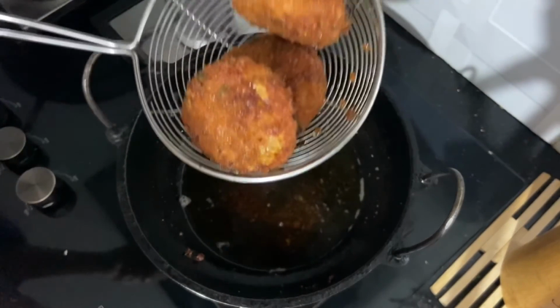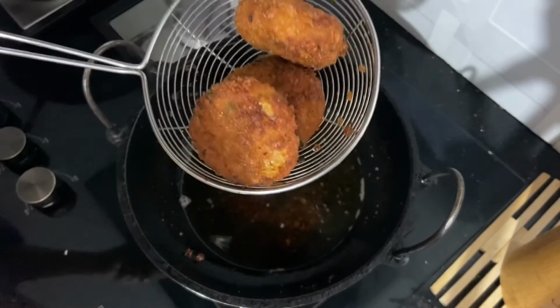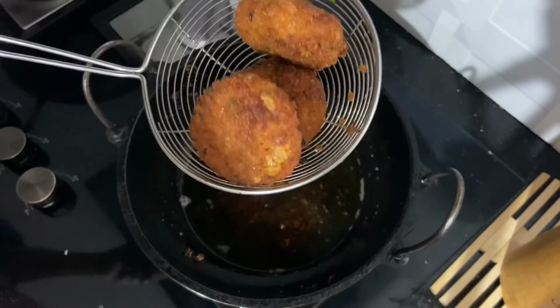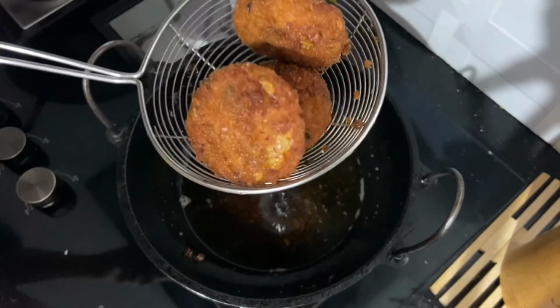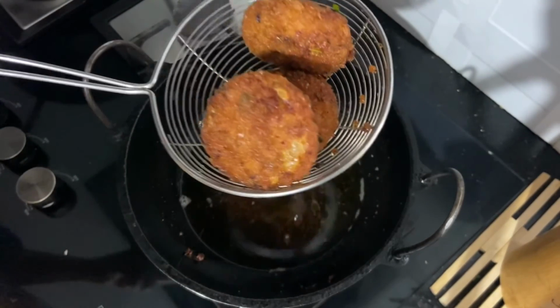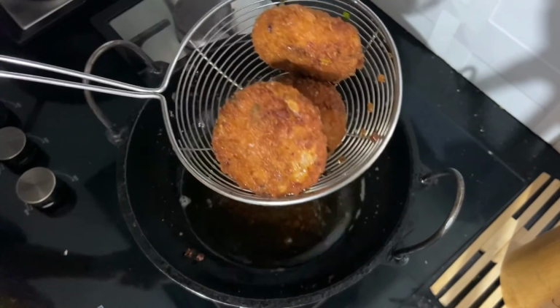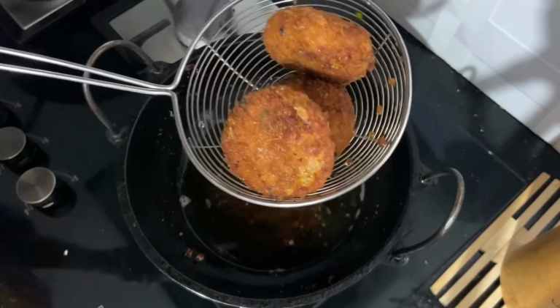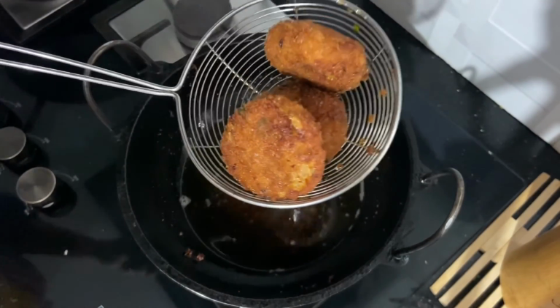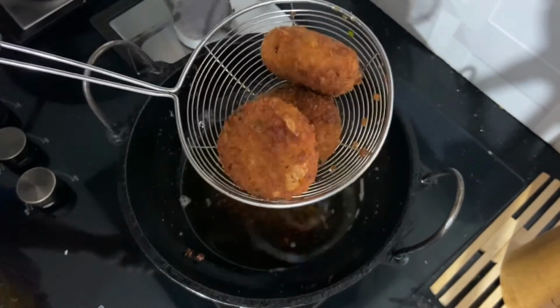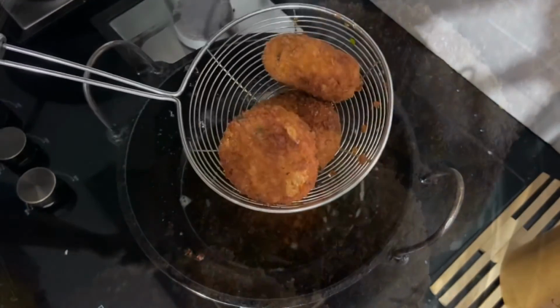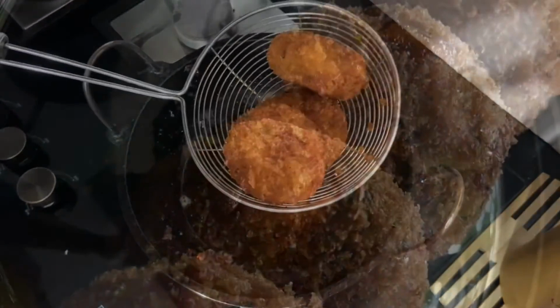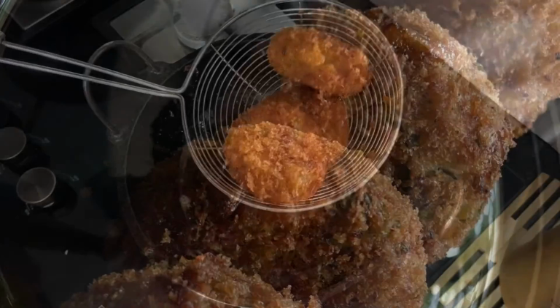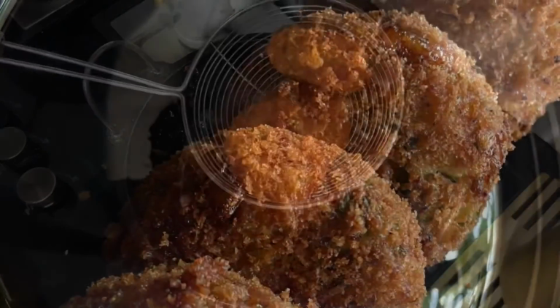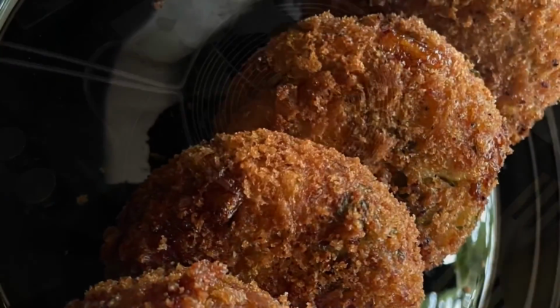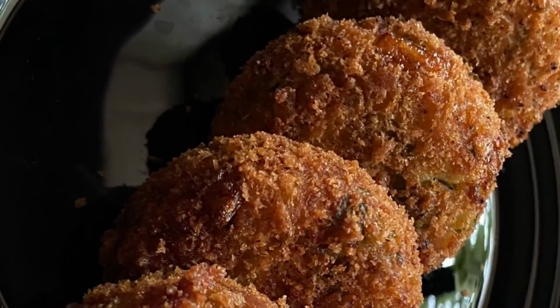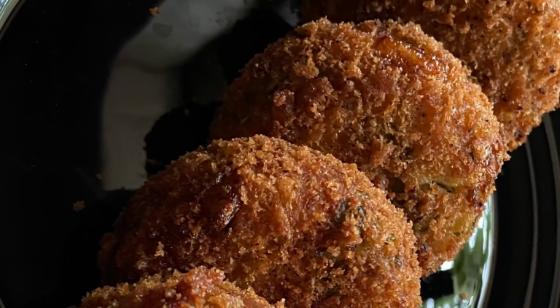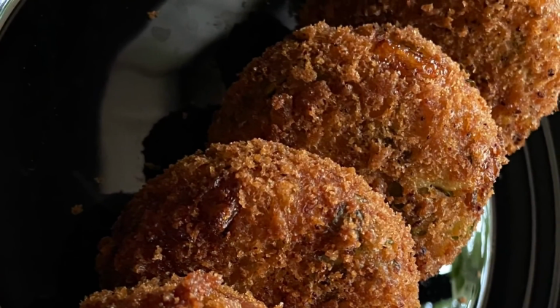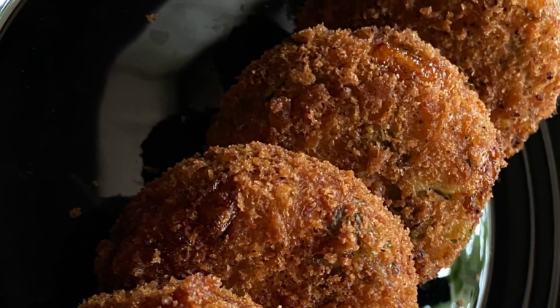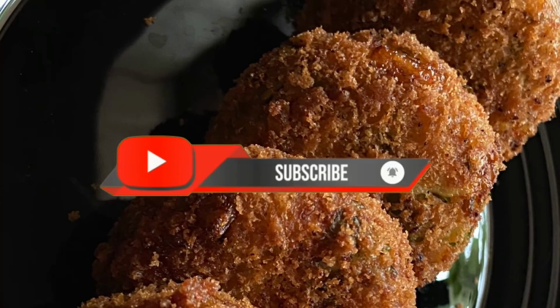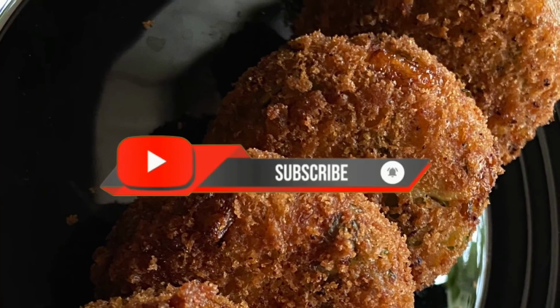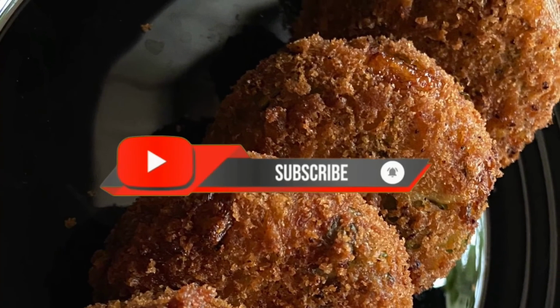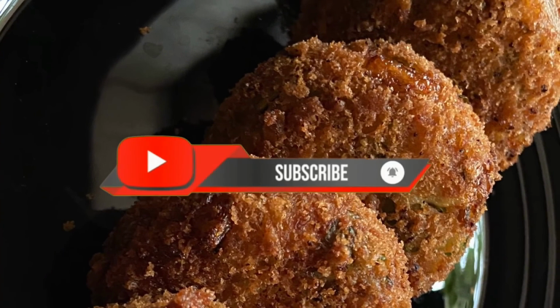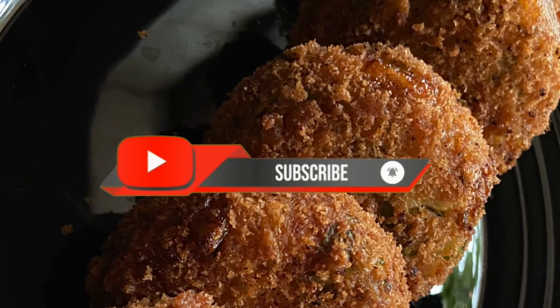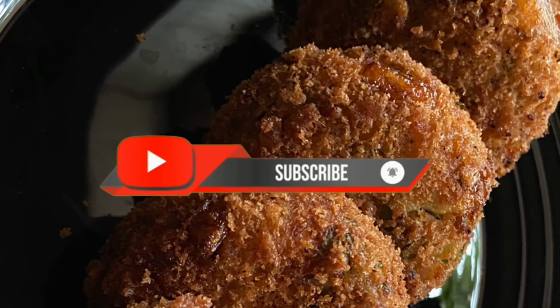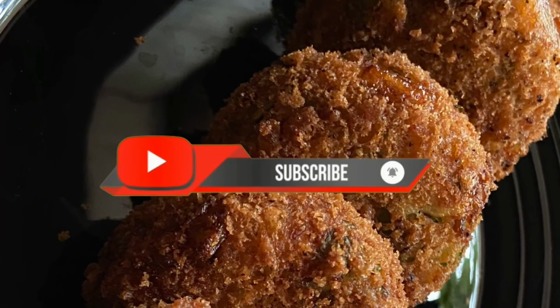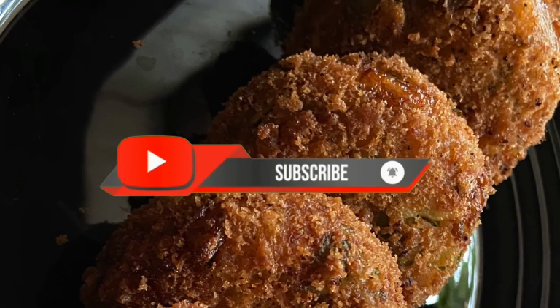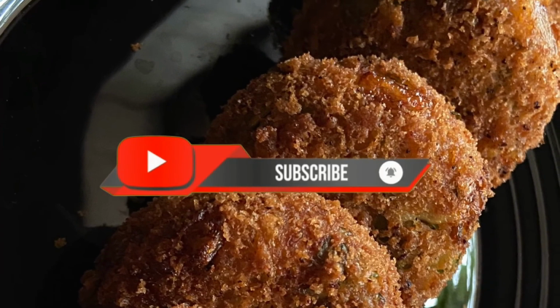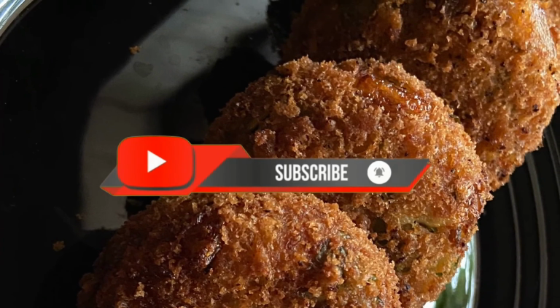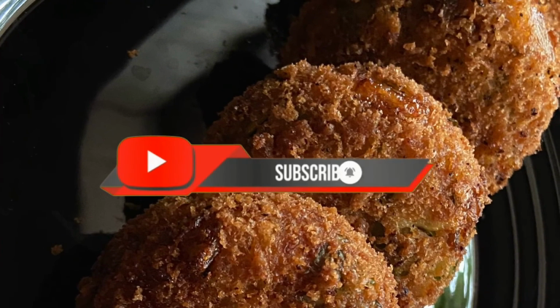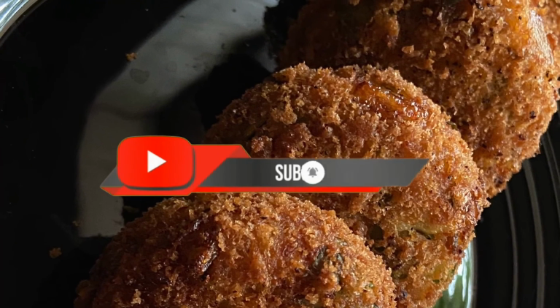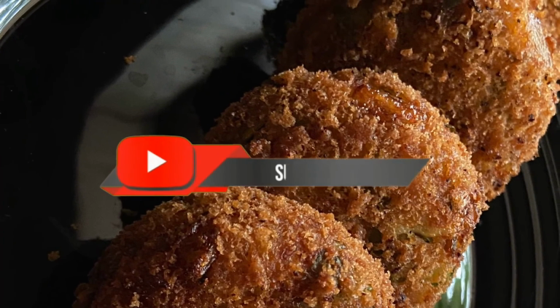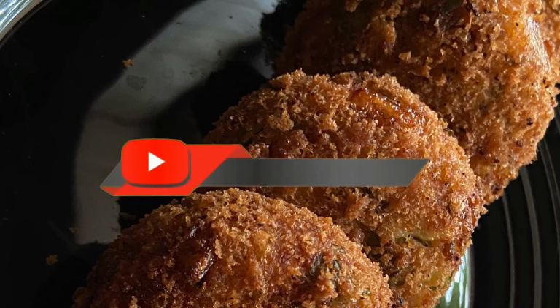Please like and comment and subscribe to our channel. We will give you another recipe.